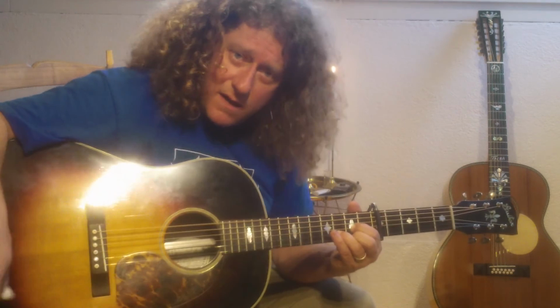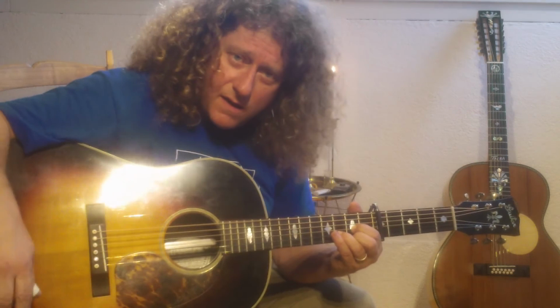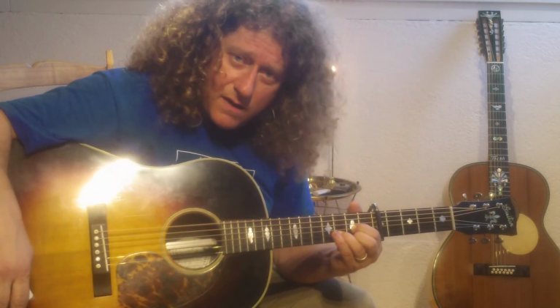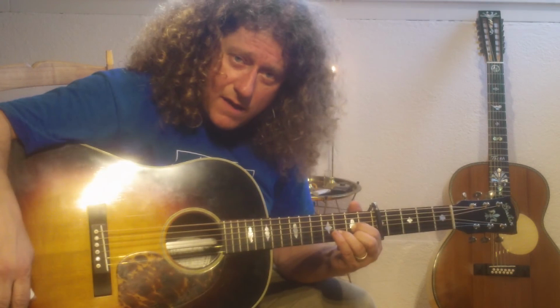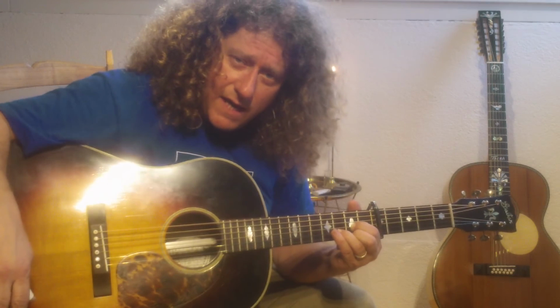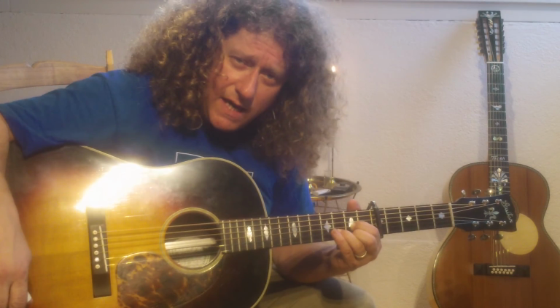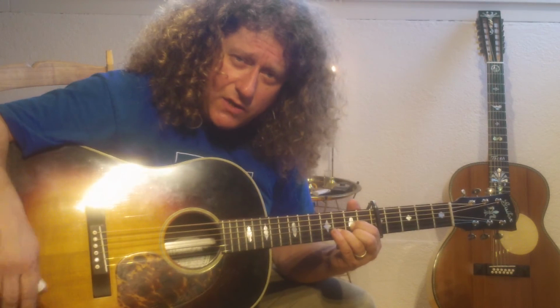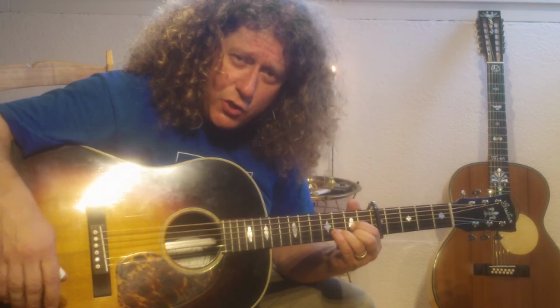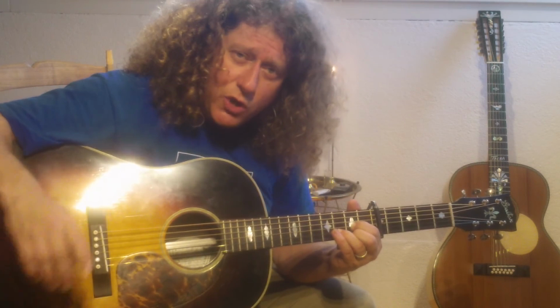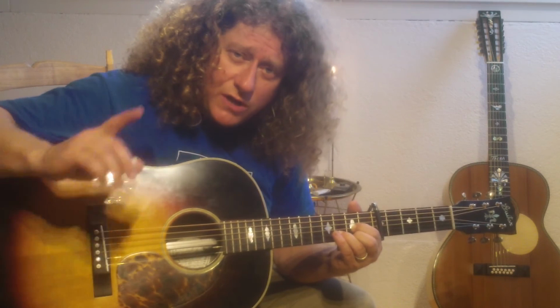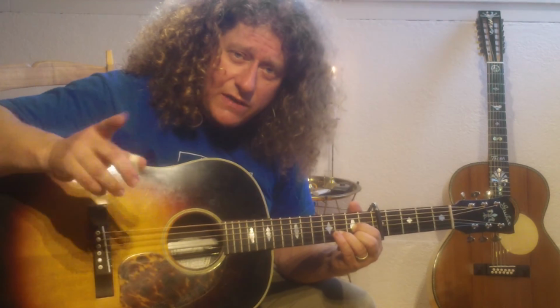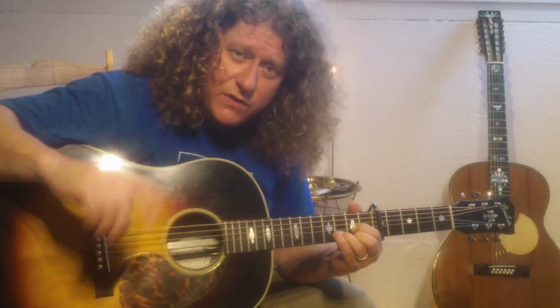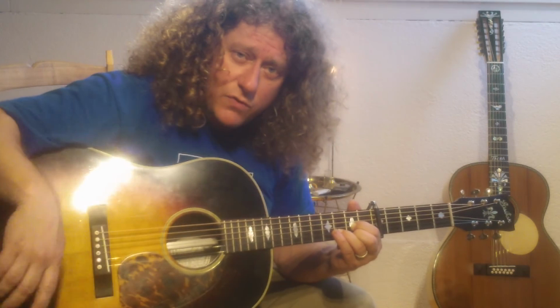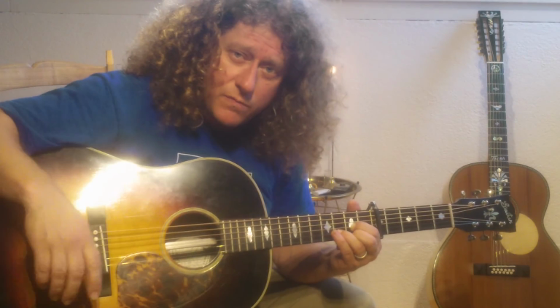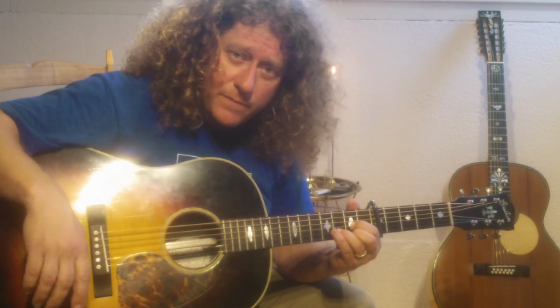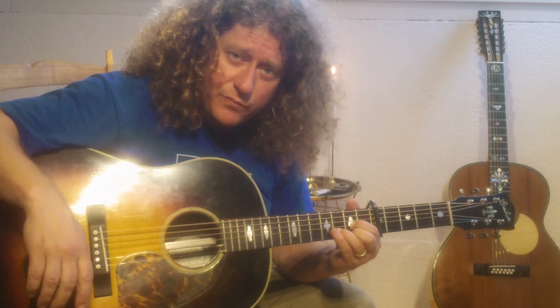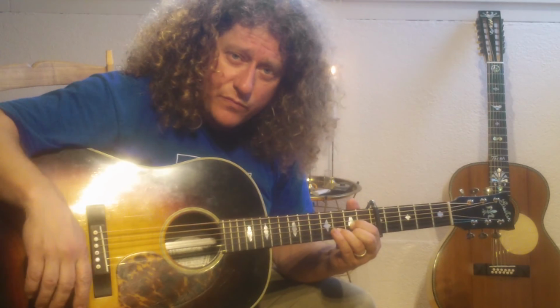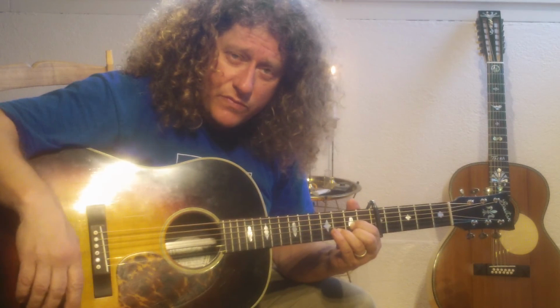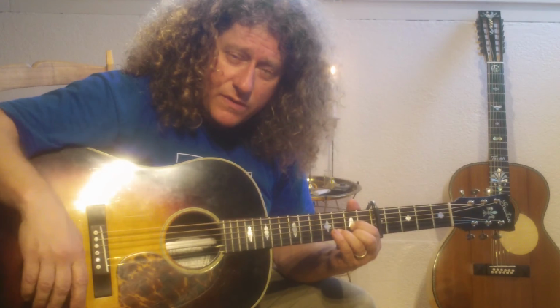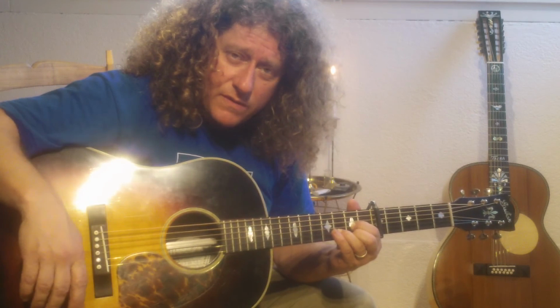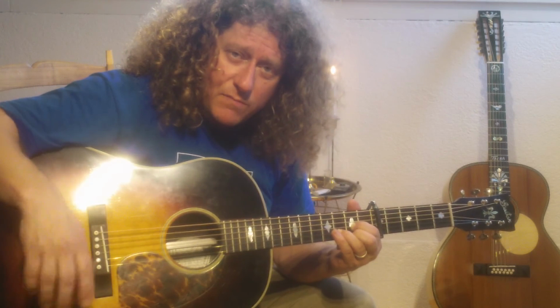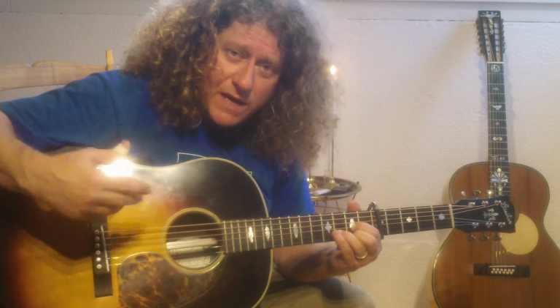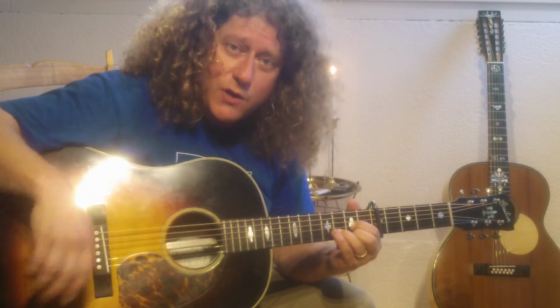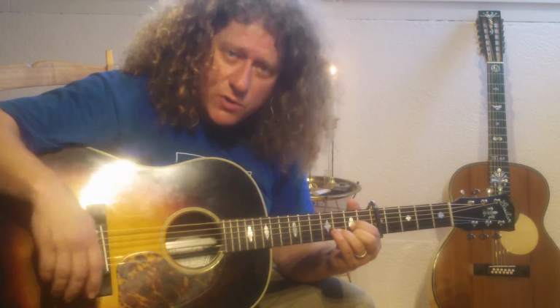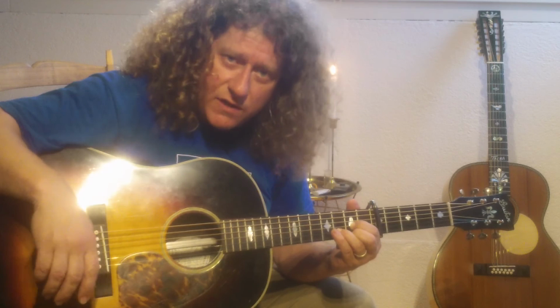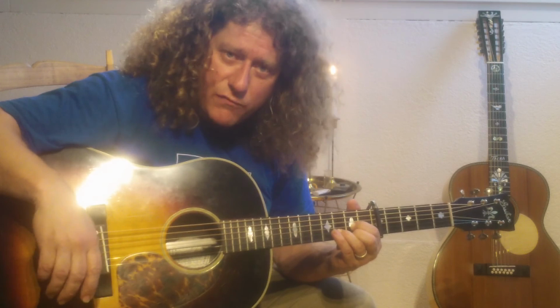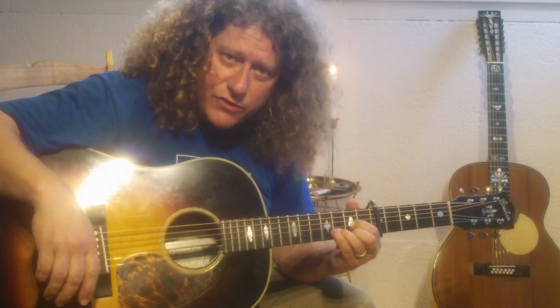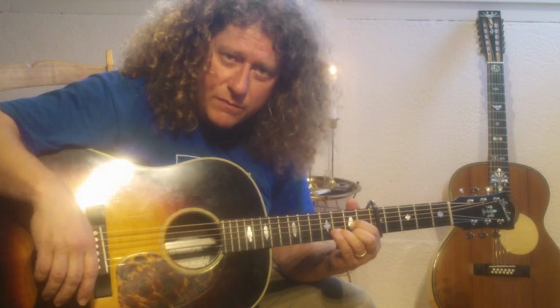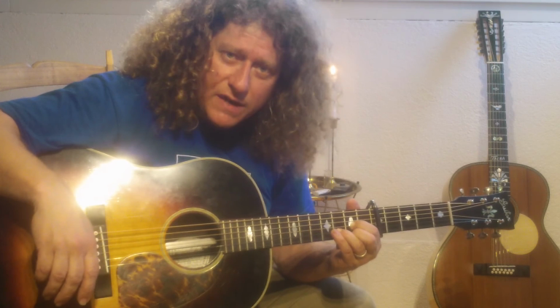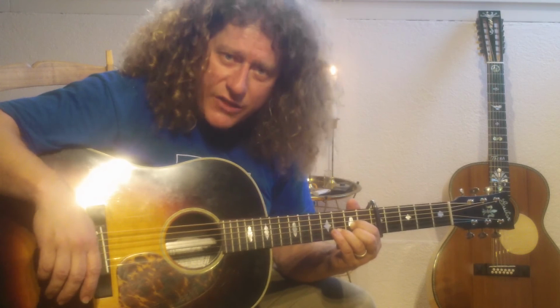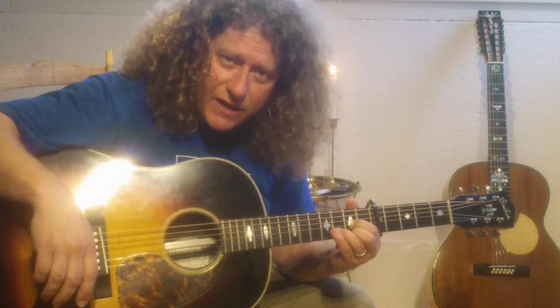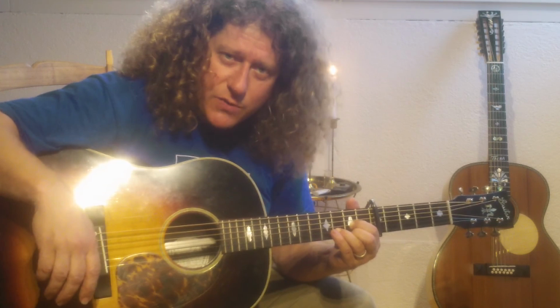"Heat Your Living Room" by Uli von Alman. Thank you.